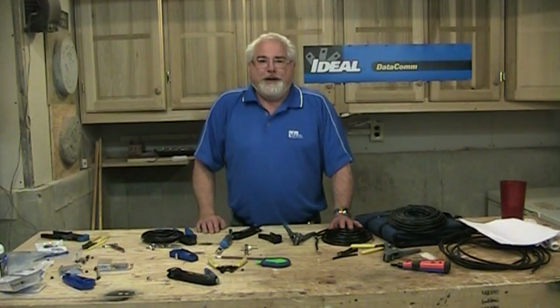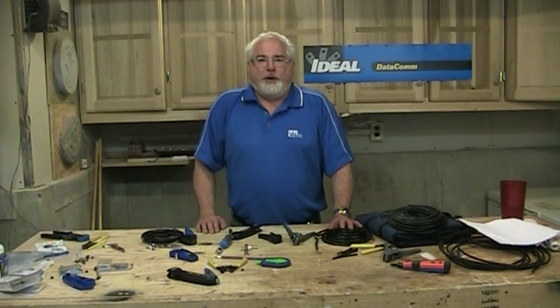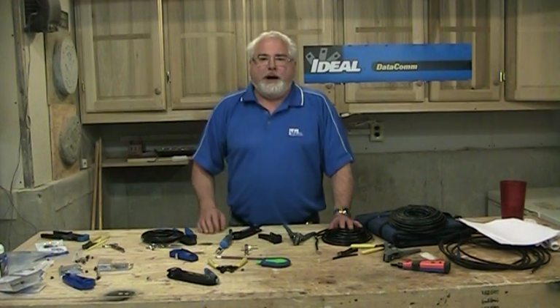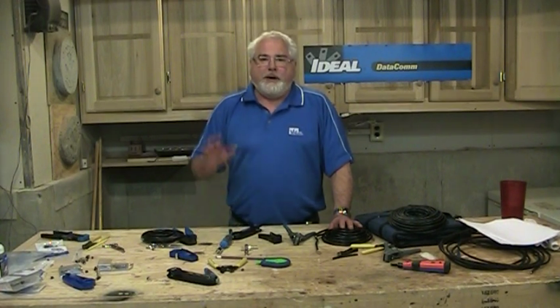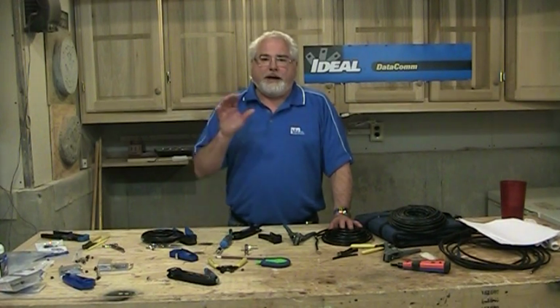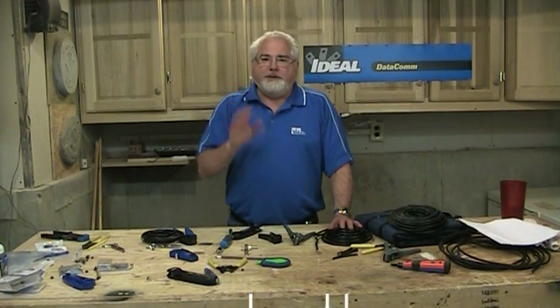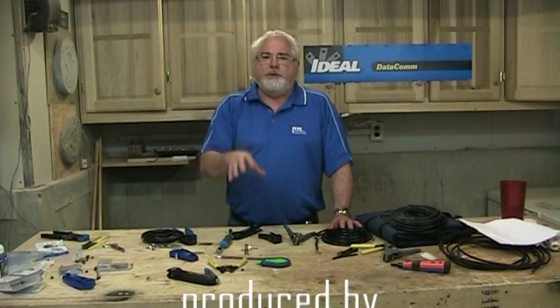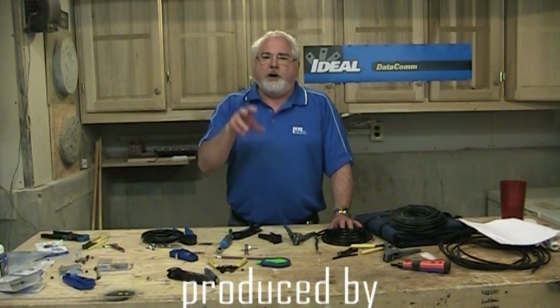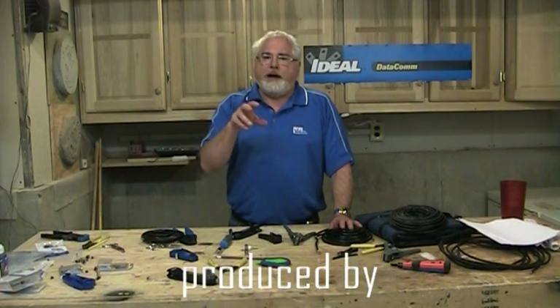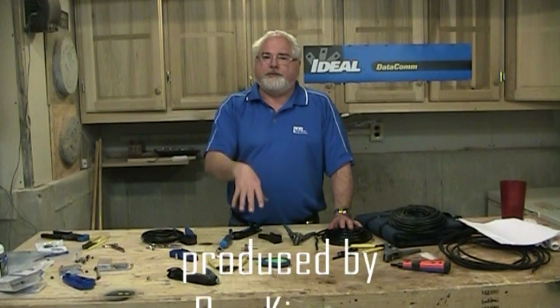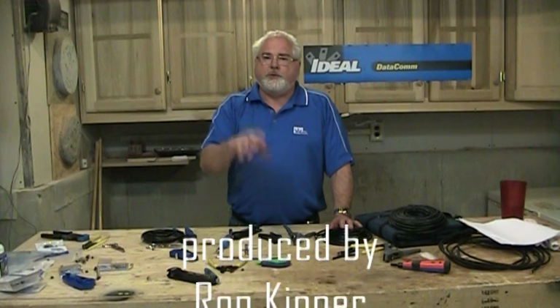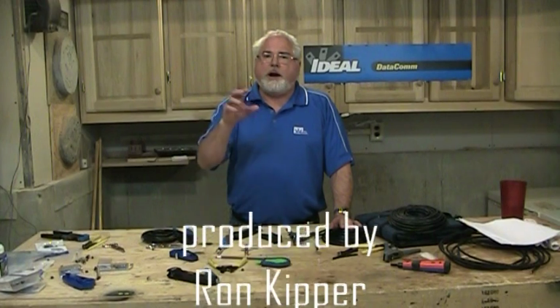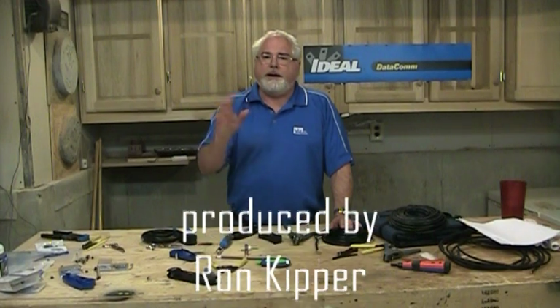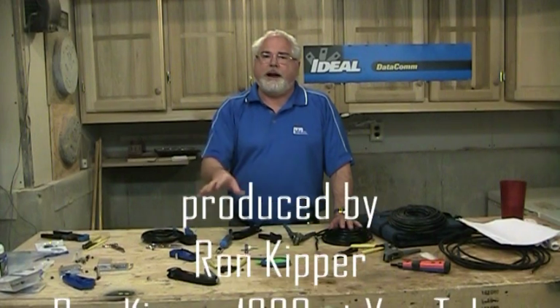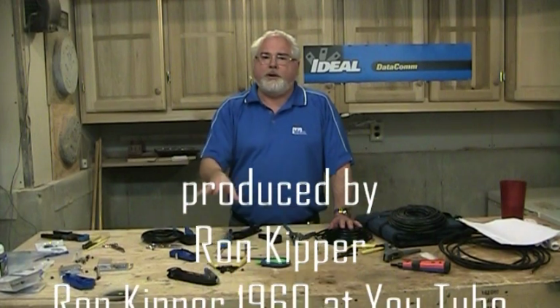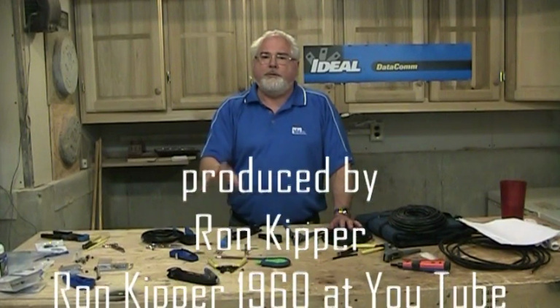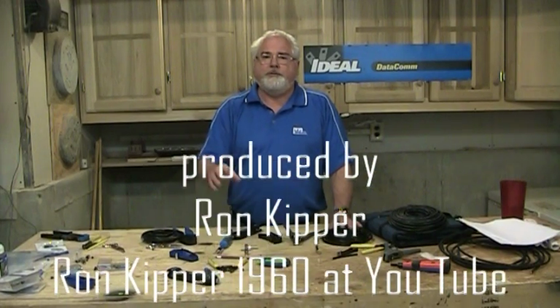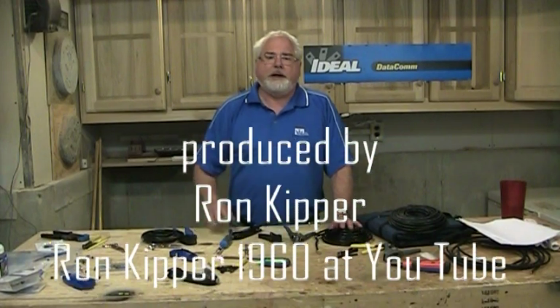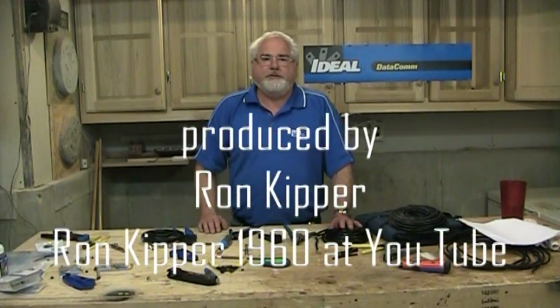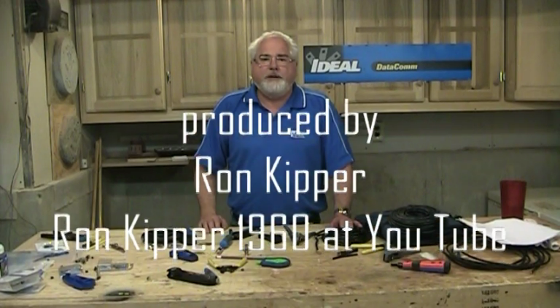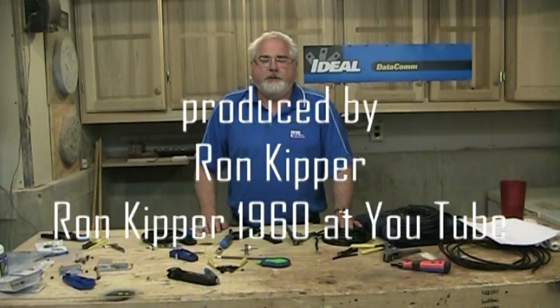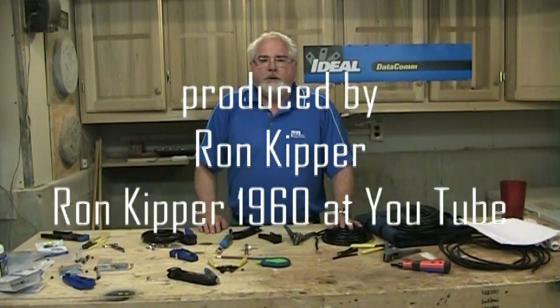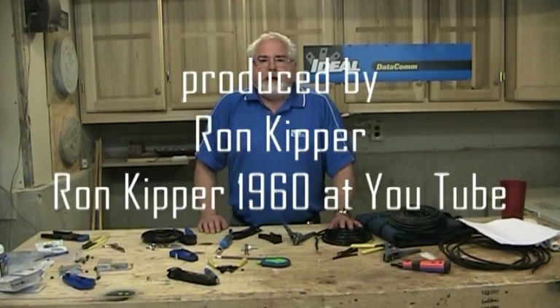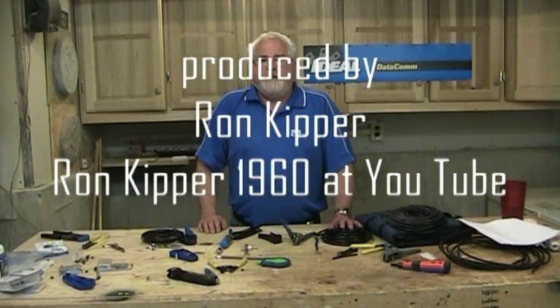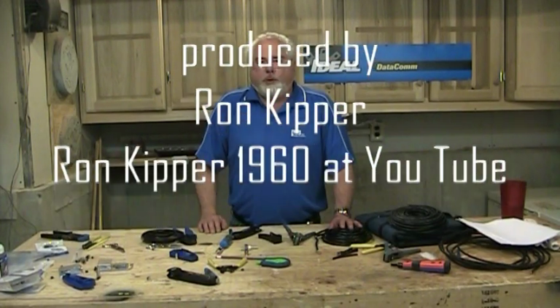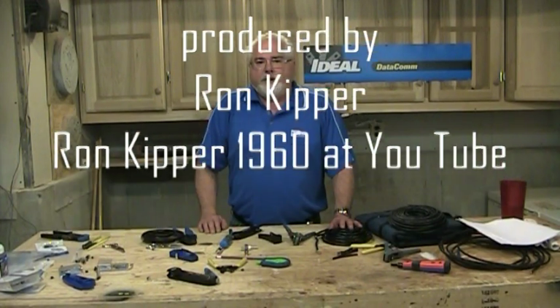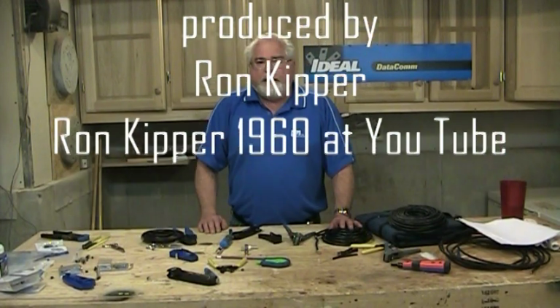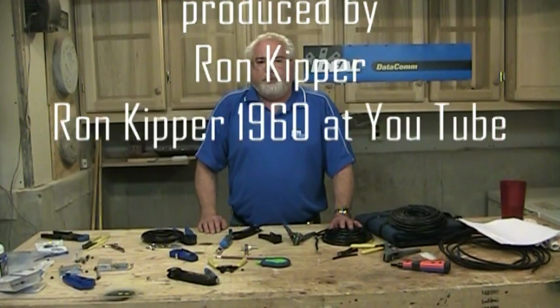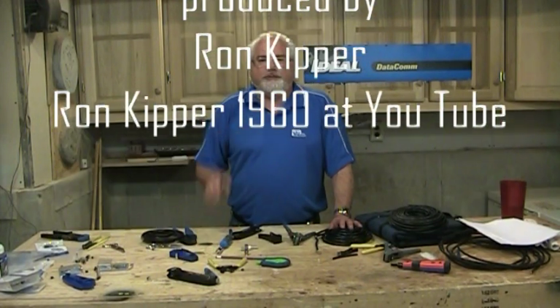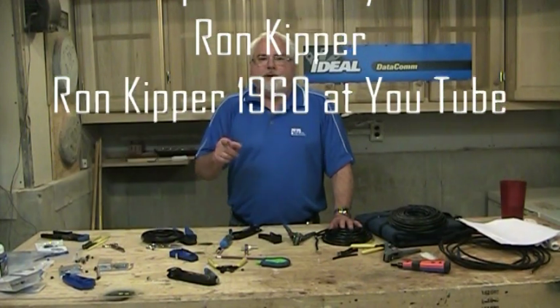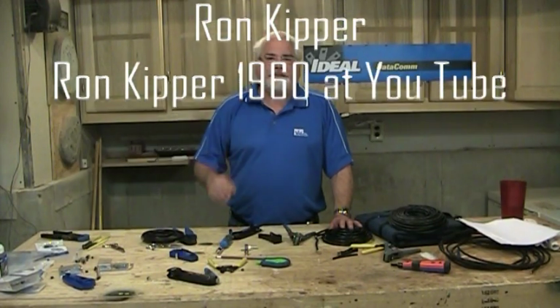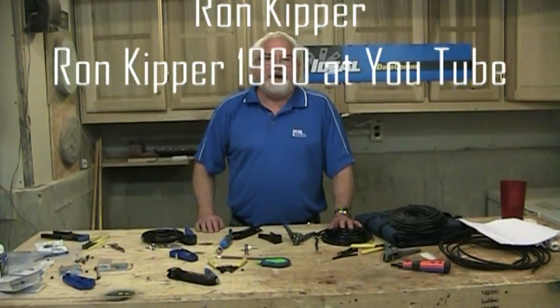I've got a video on how to strip the wire and how to put all these connections on, so enjoy them and we'll see you next time.